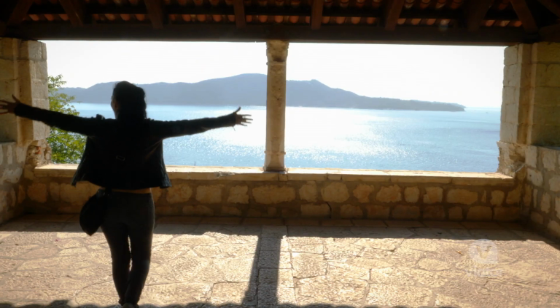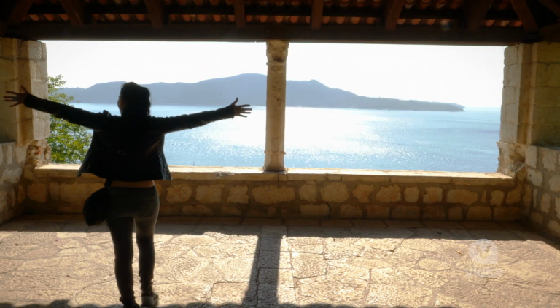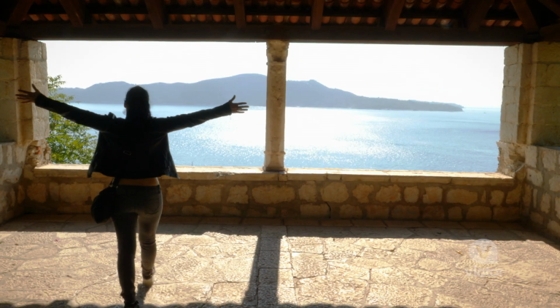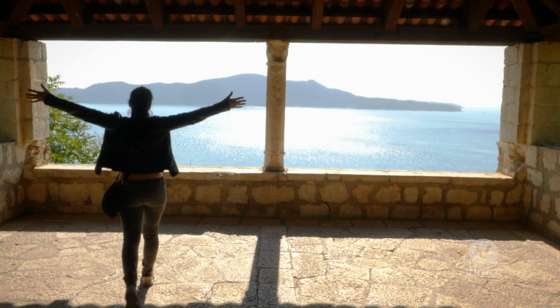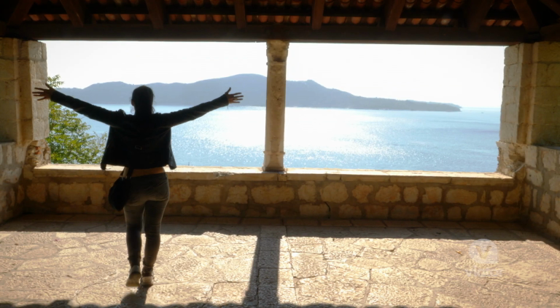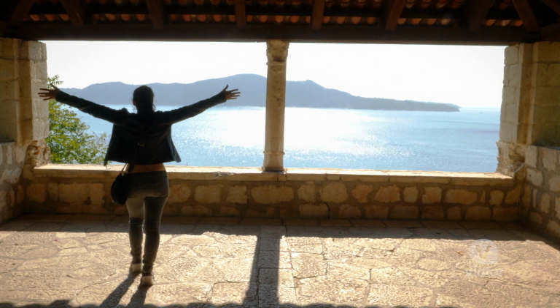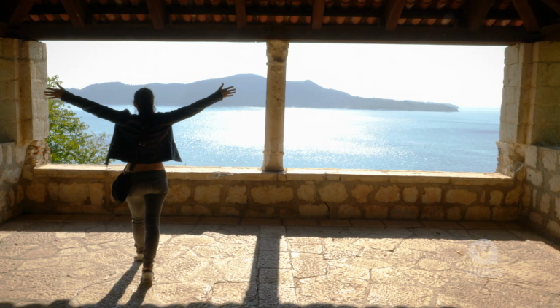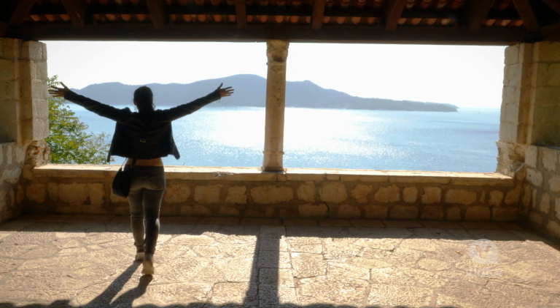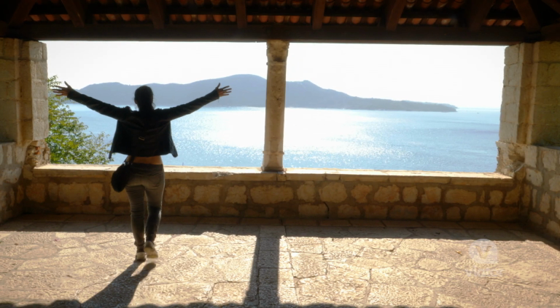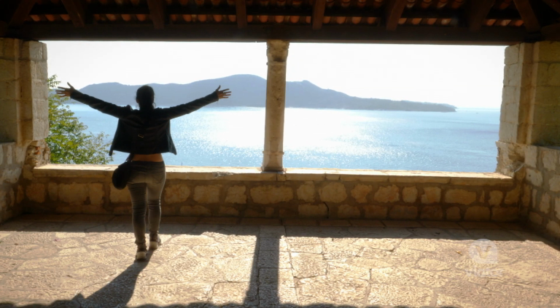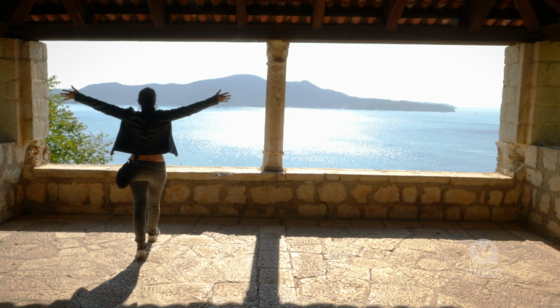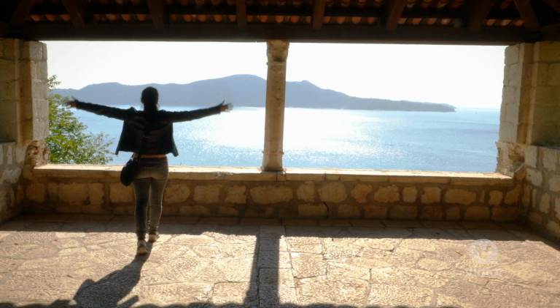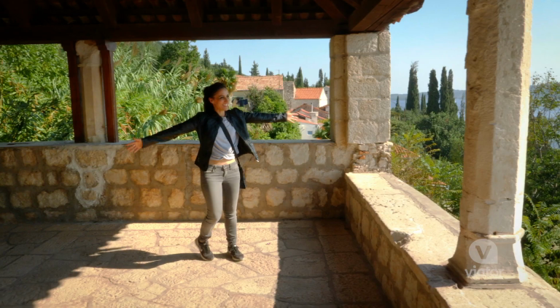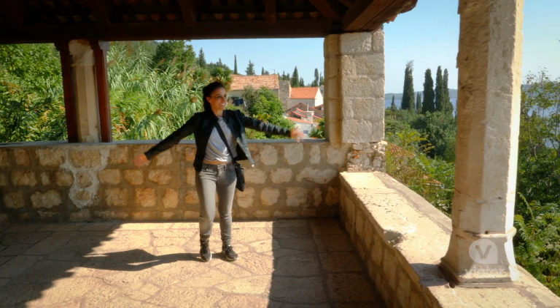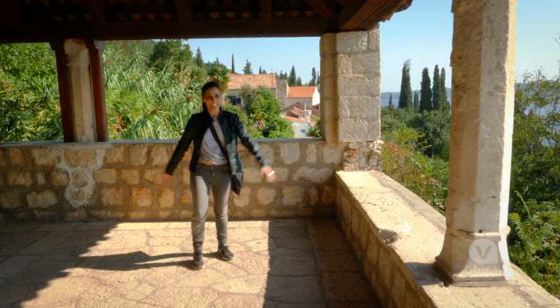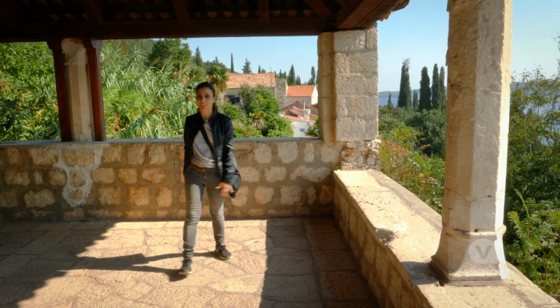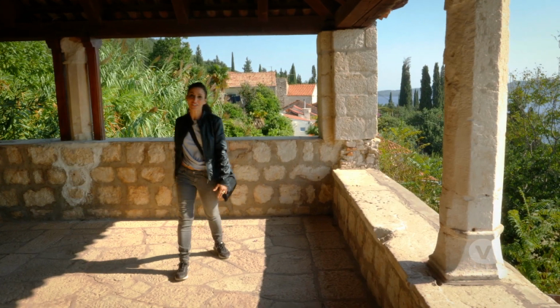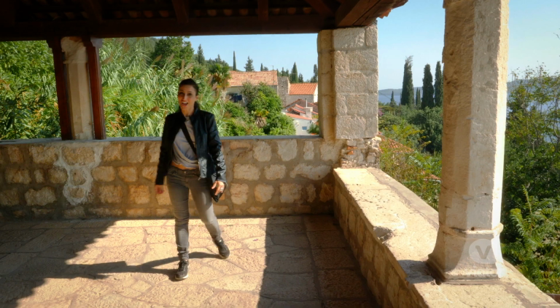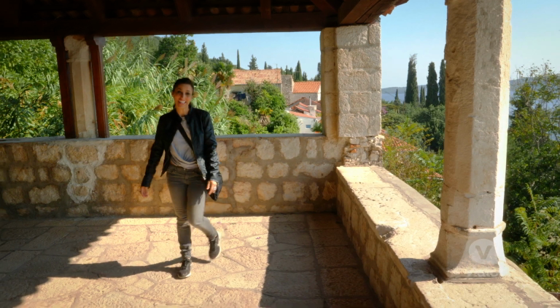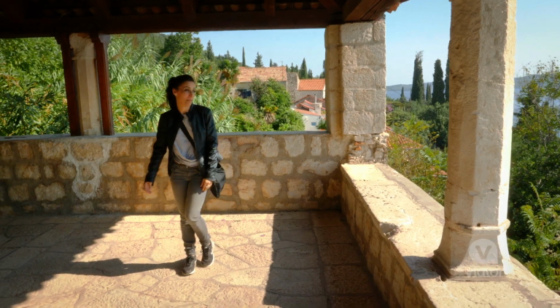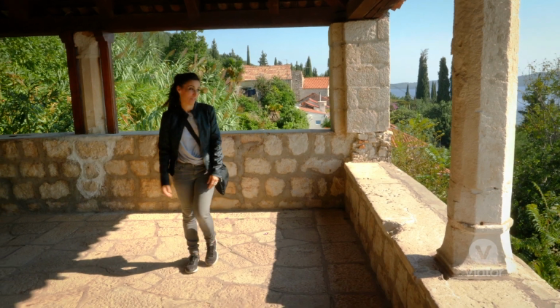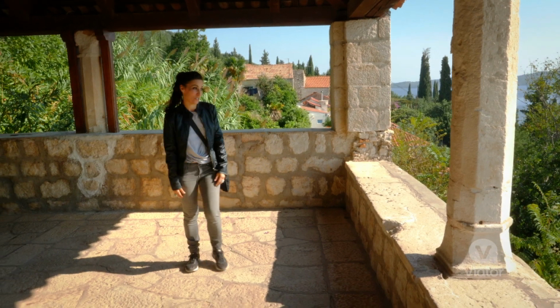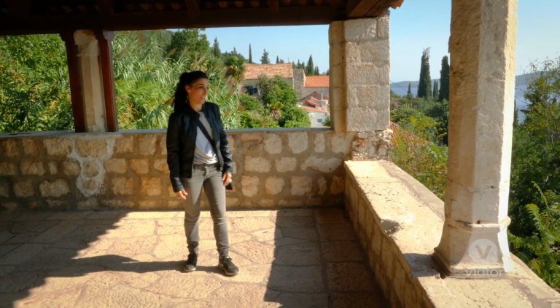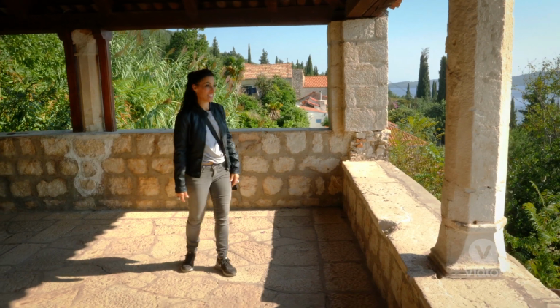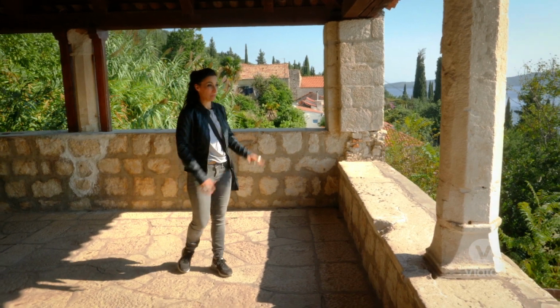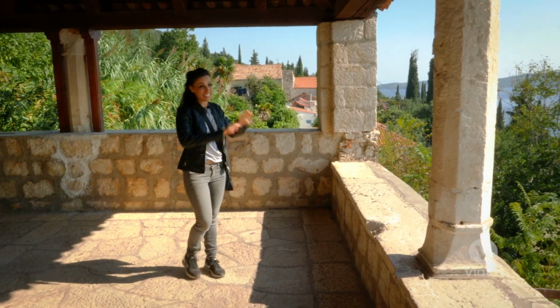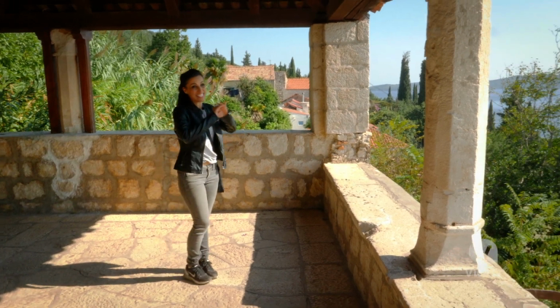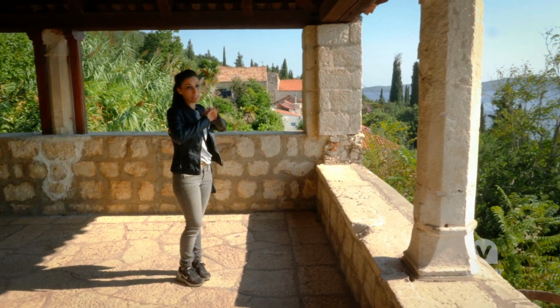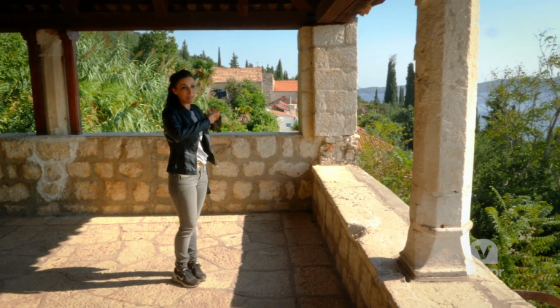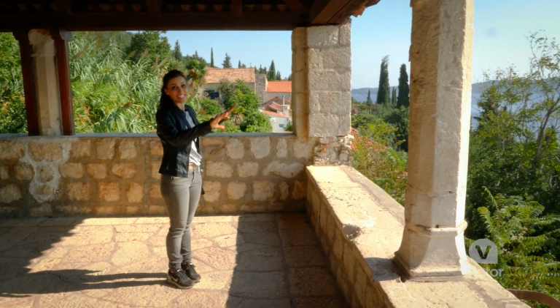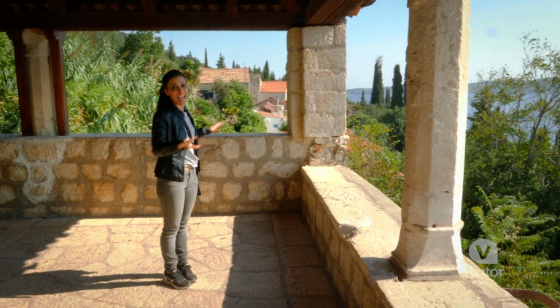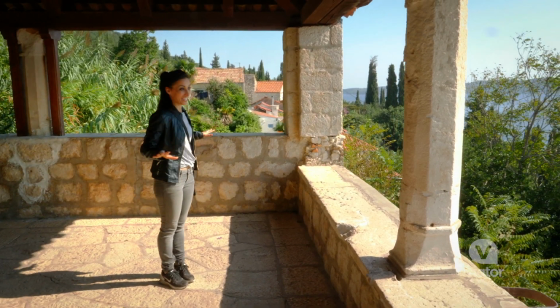Whoa, look at this. Even if you're not a Game of Thrones fan, this place is spectacular.